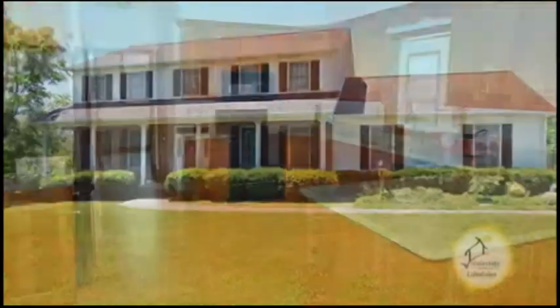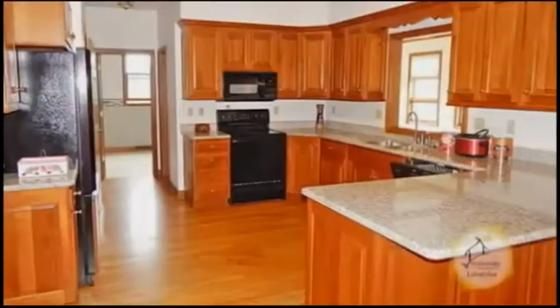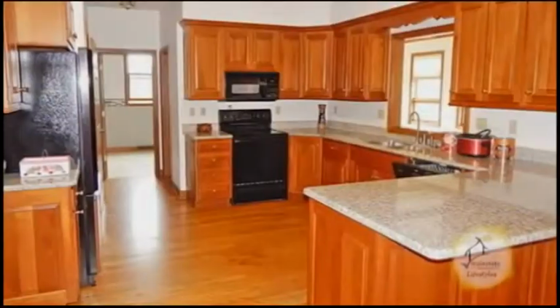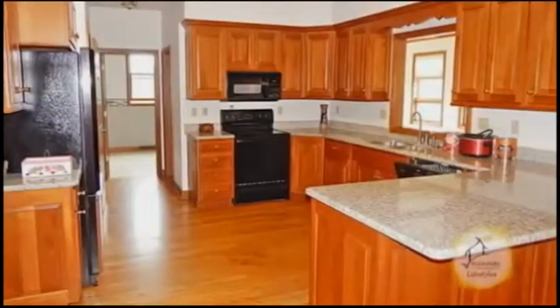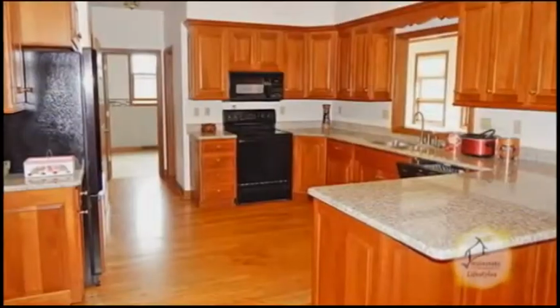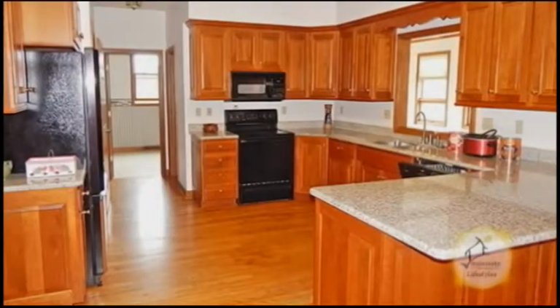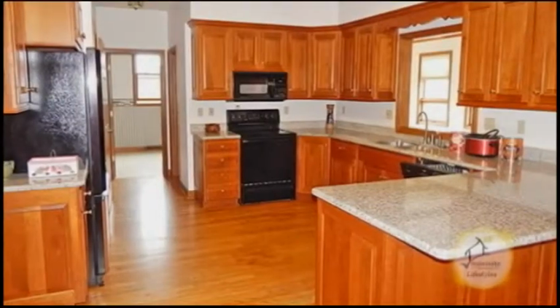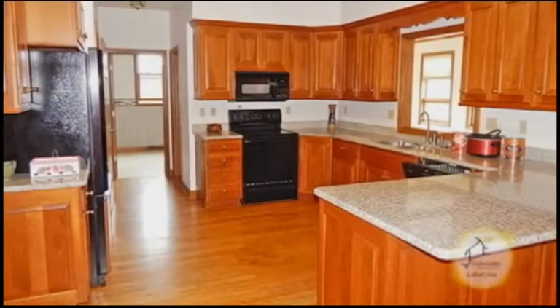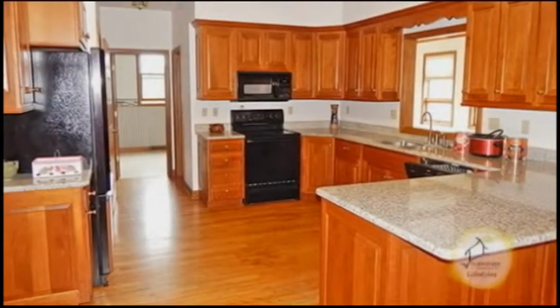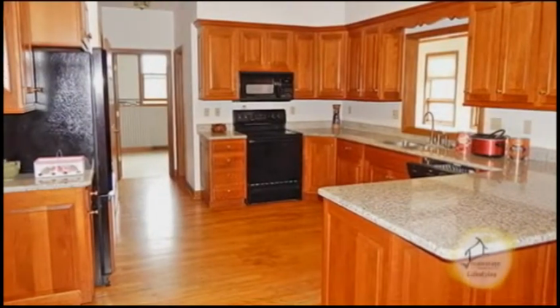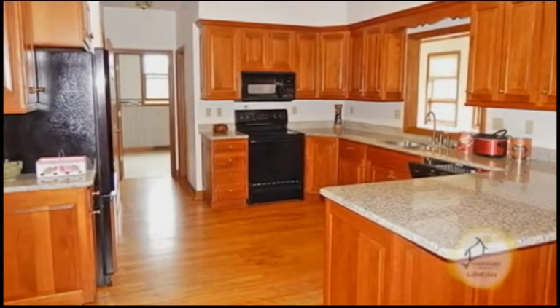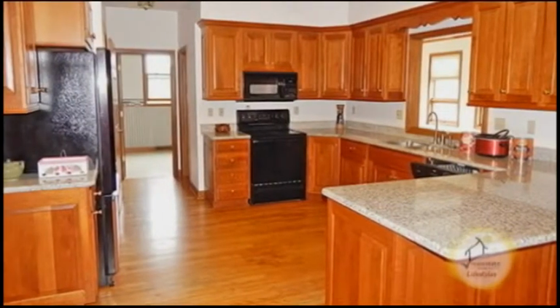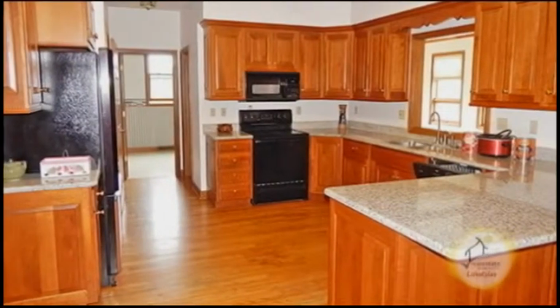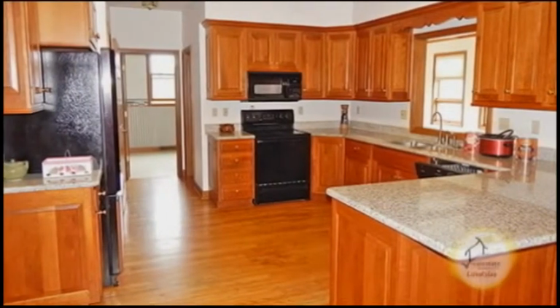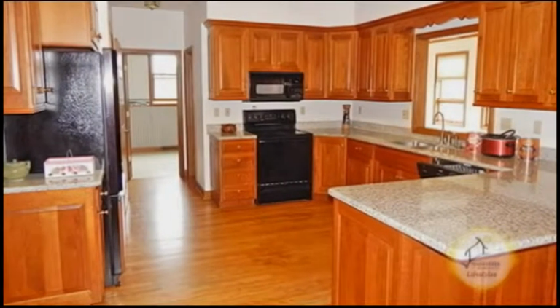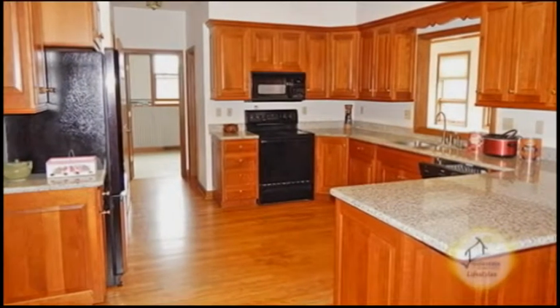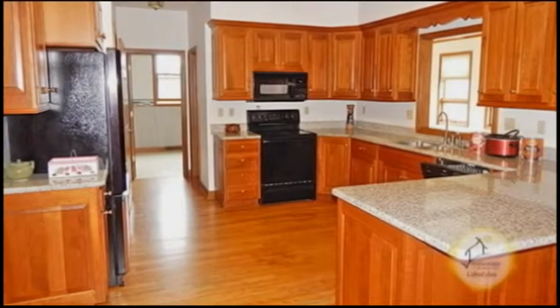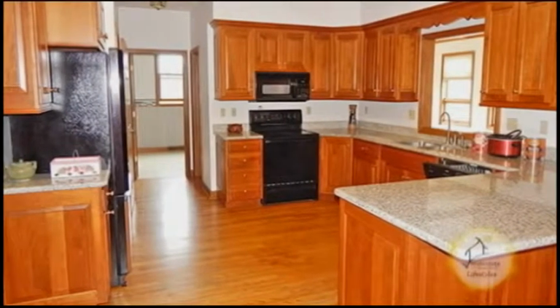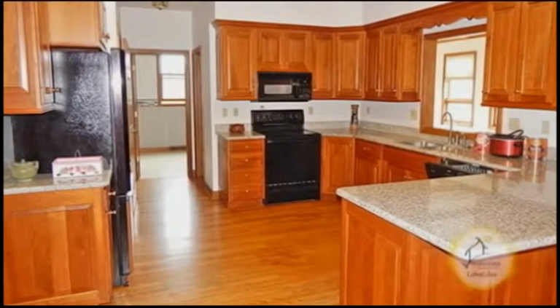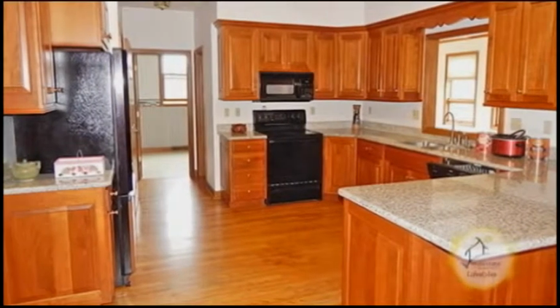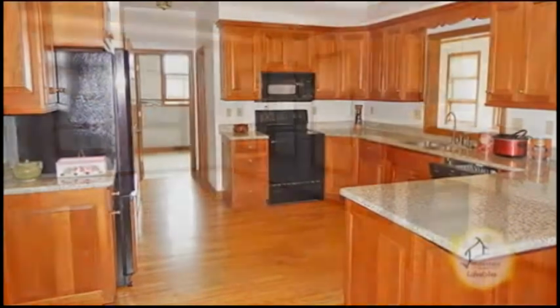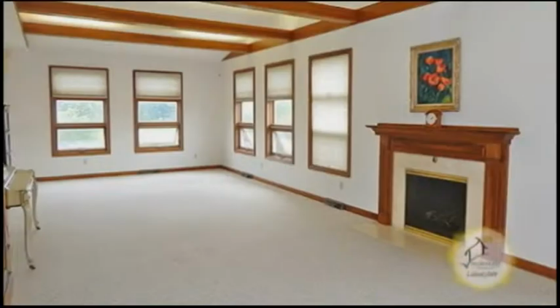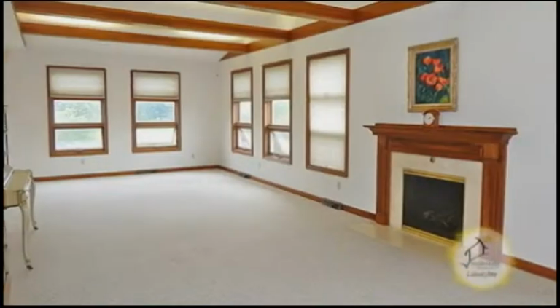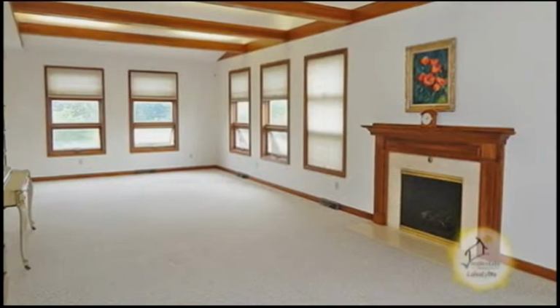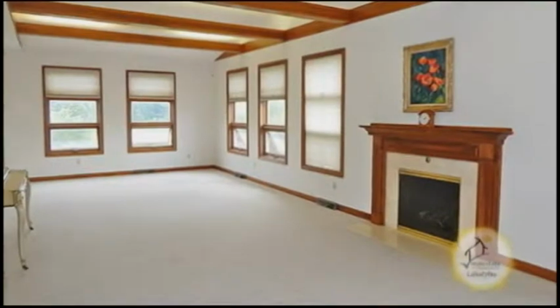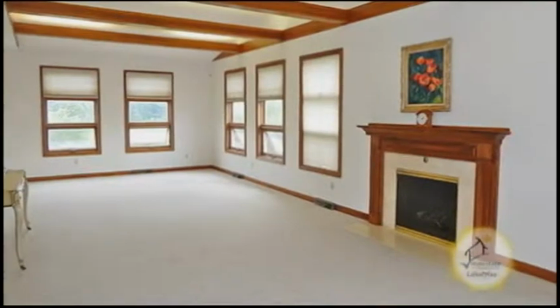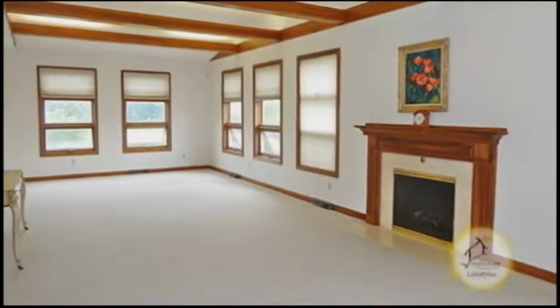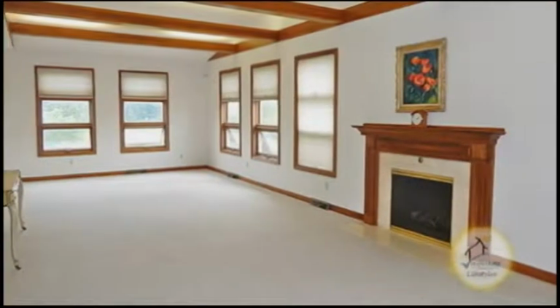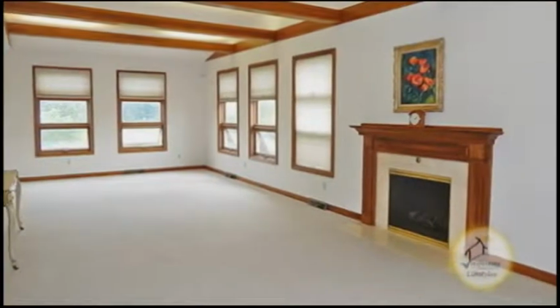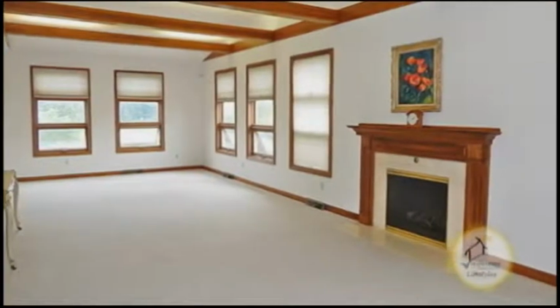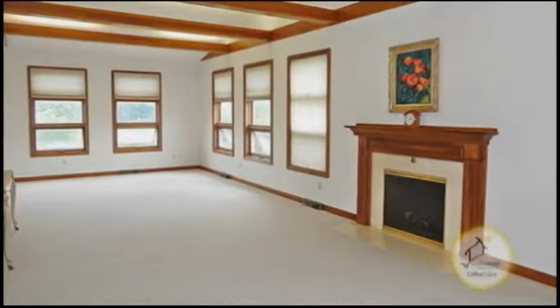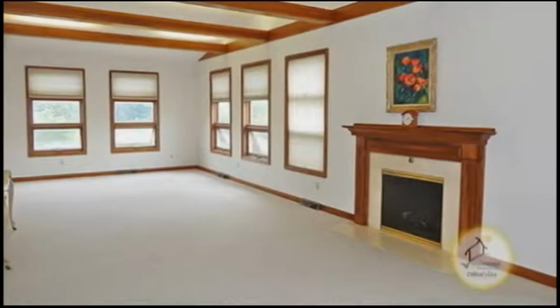The eating kitchen offers granite counters and cherry cabinets. The huge great room has a gas fireplace.